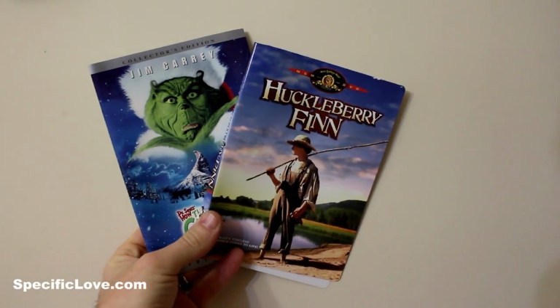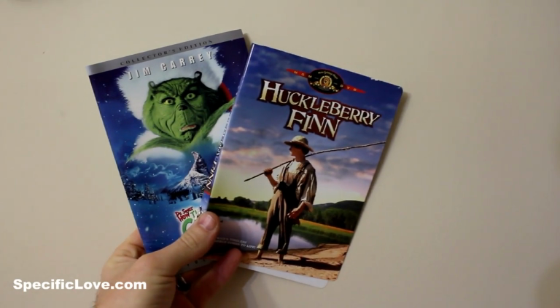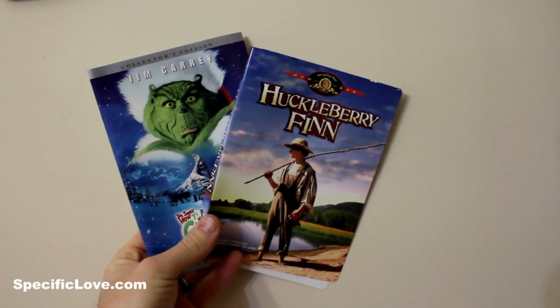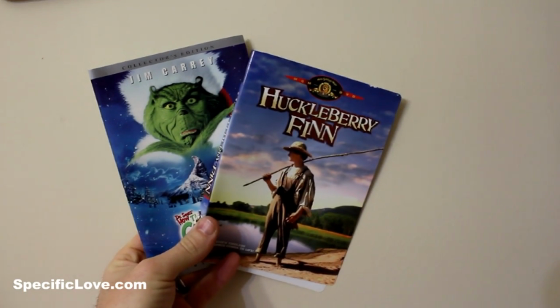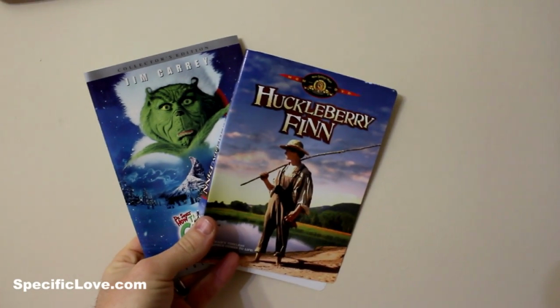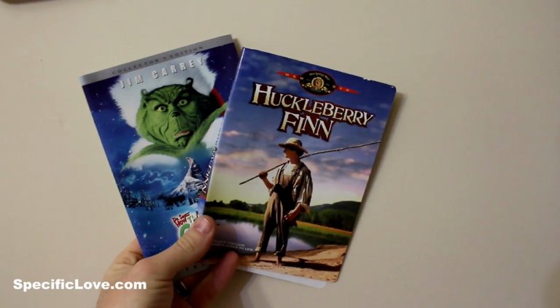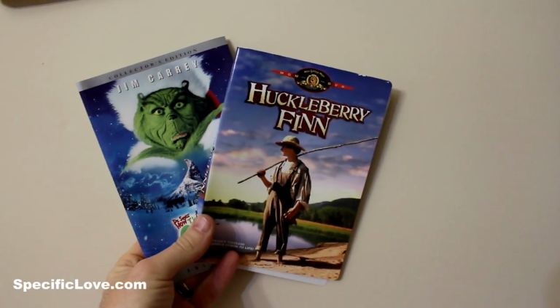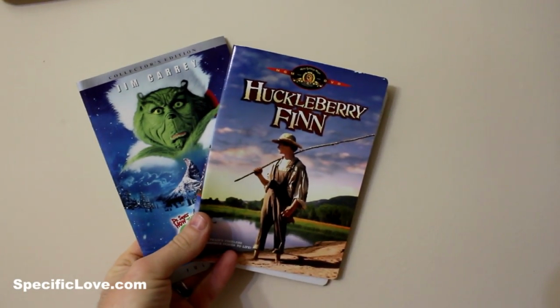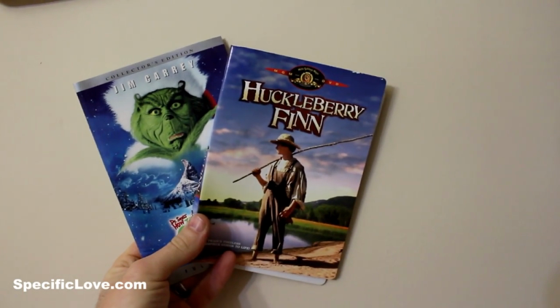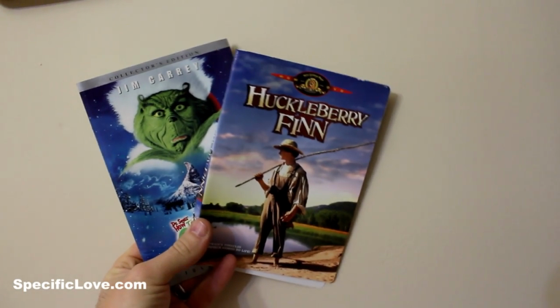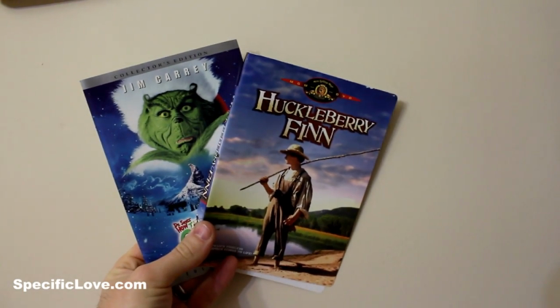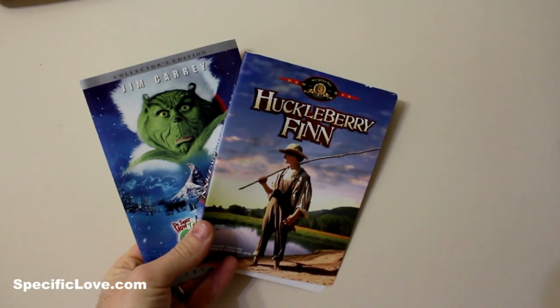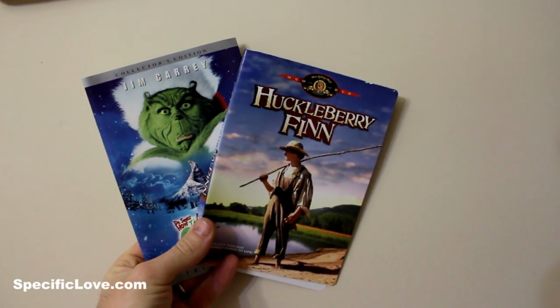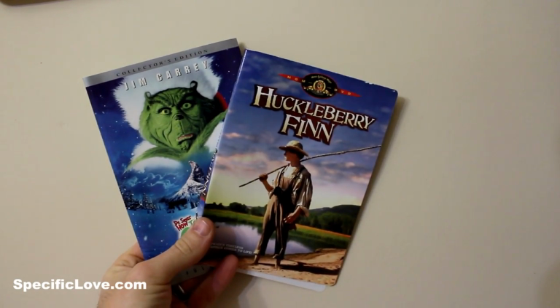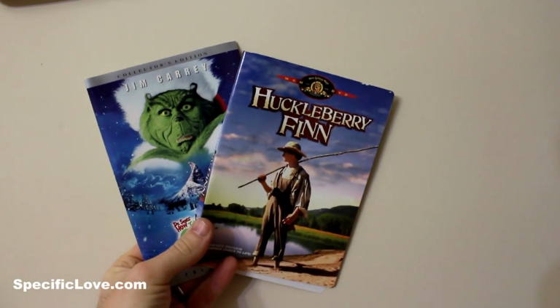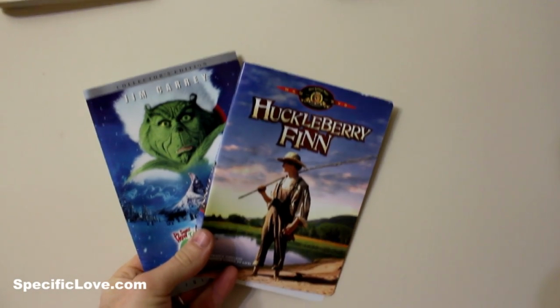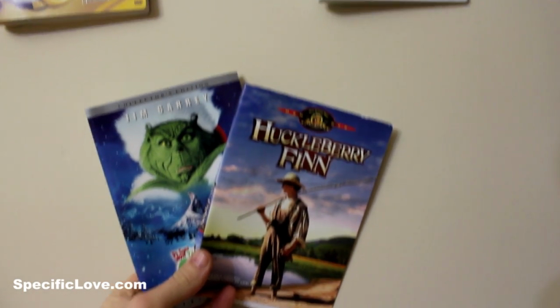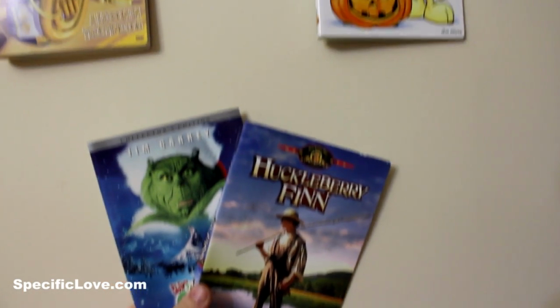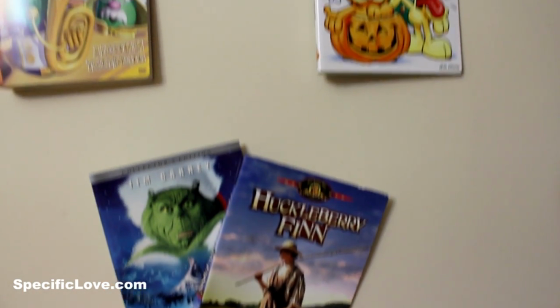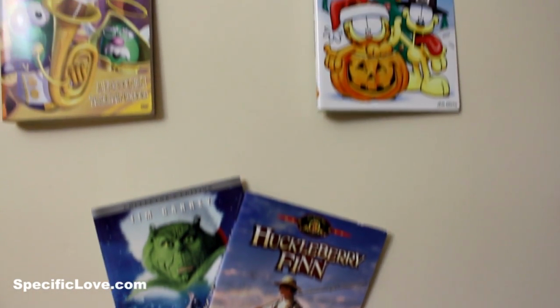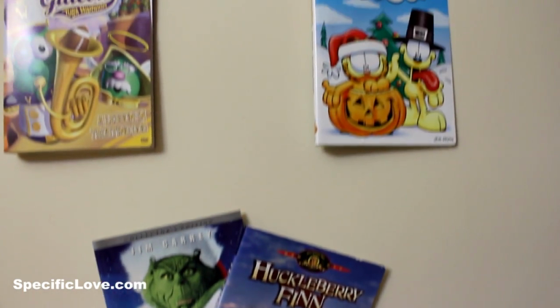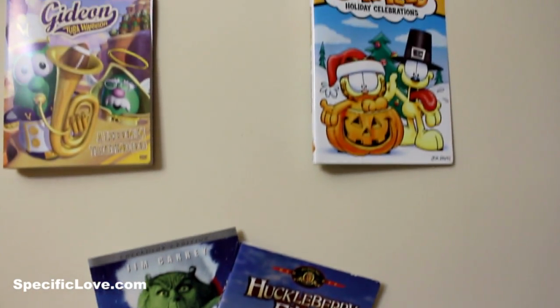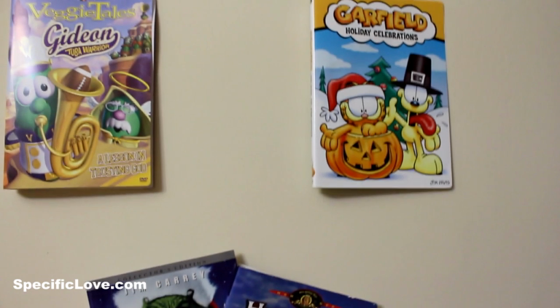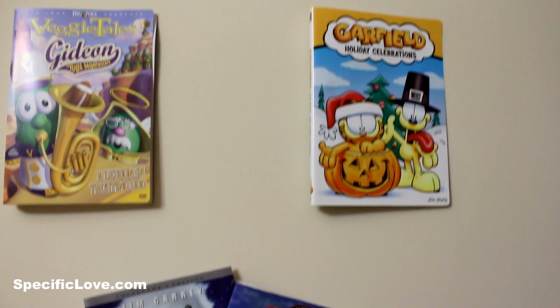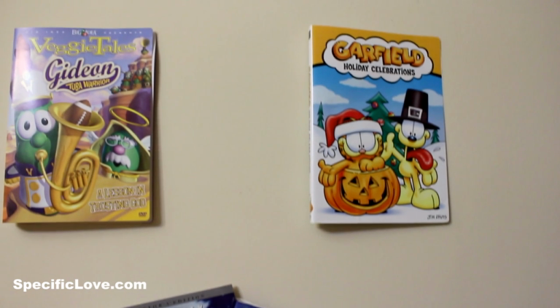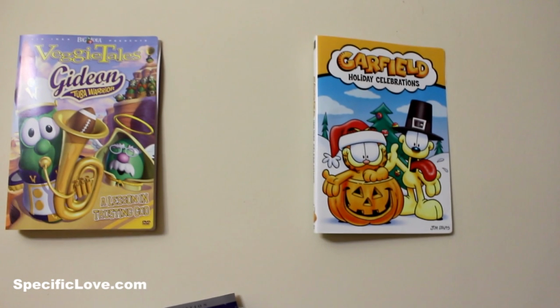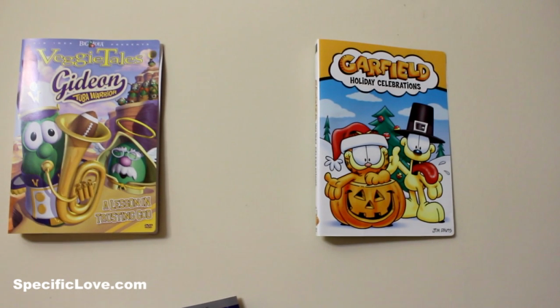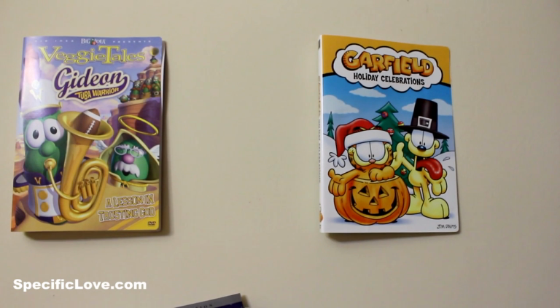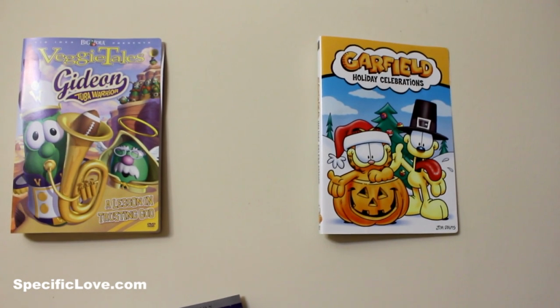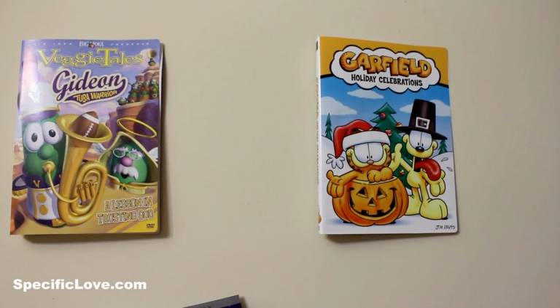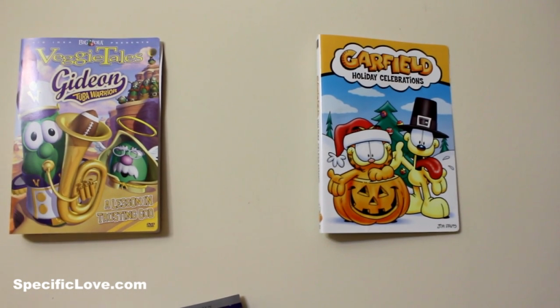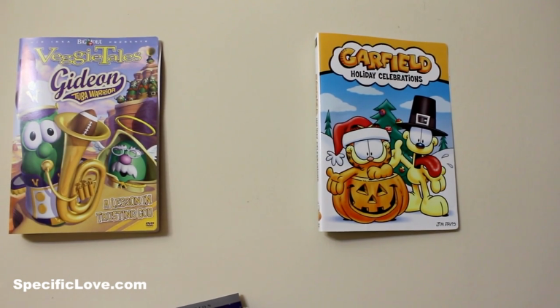And we don't want to forget about the covers that come in DVD cases, because they make some awesome wall art for kids.